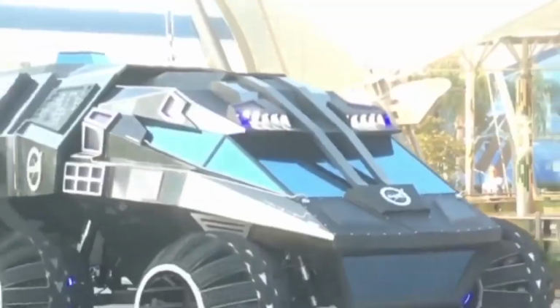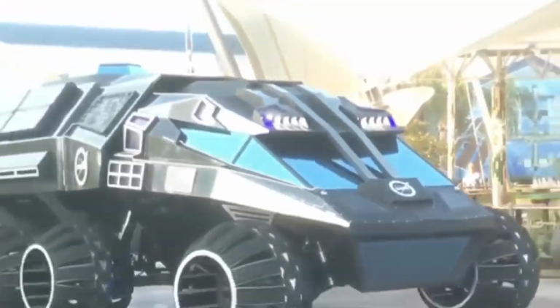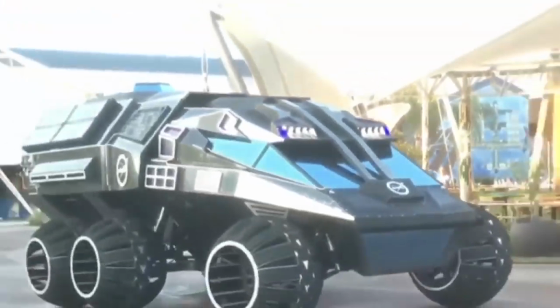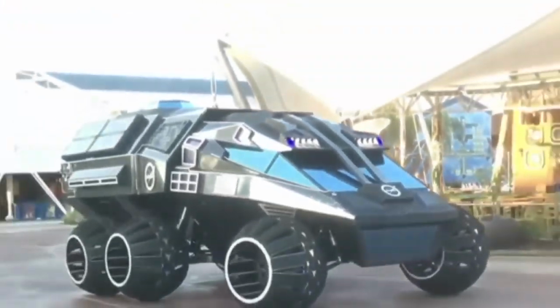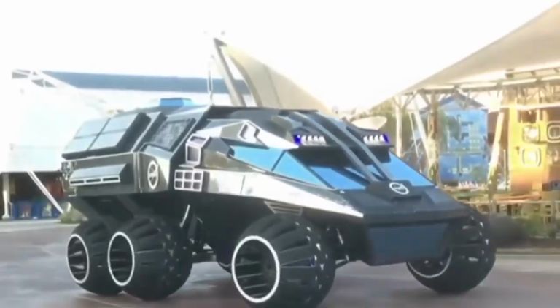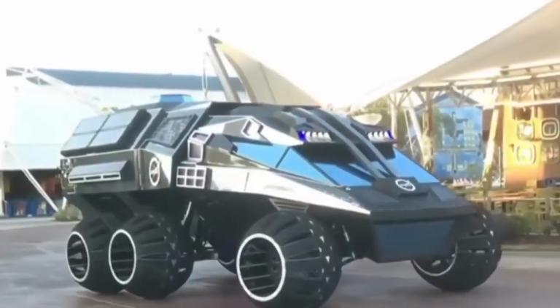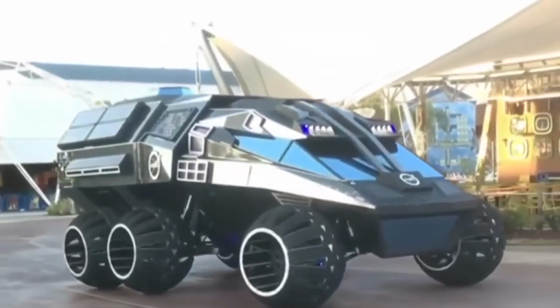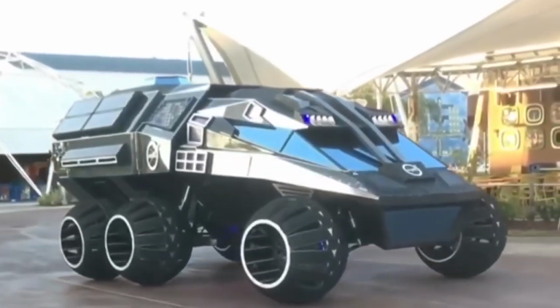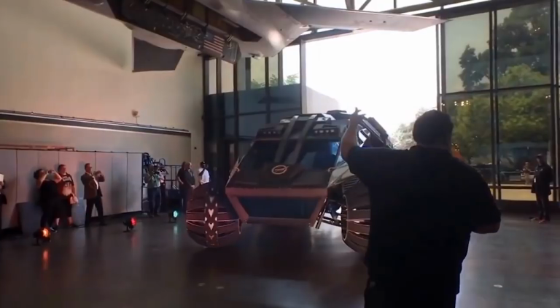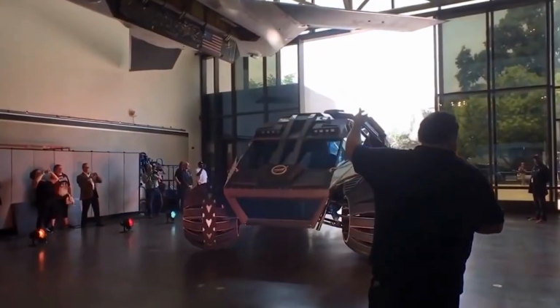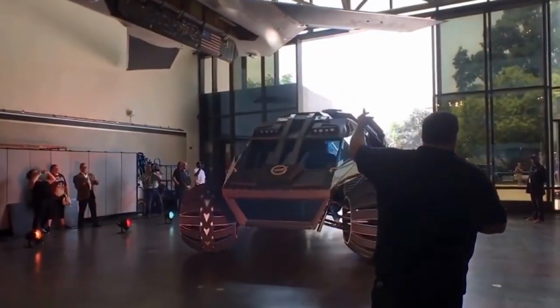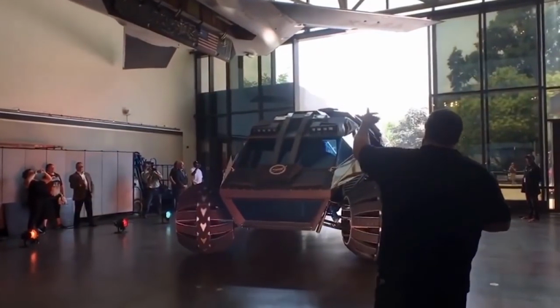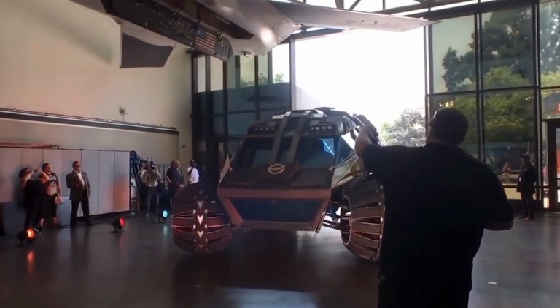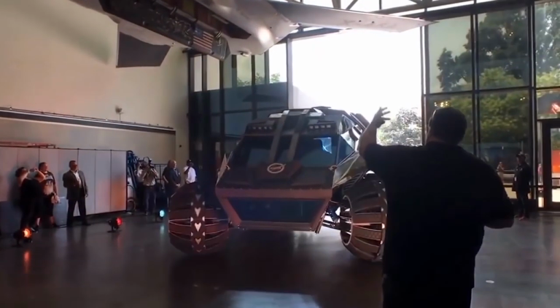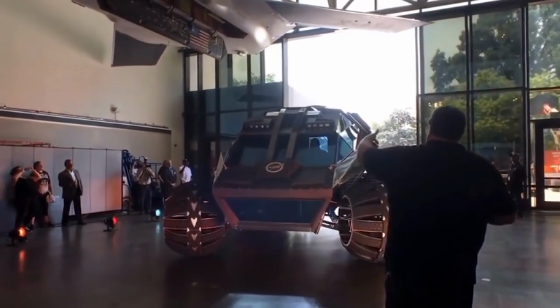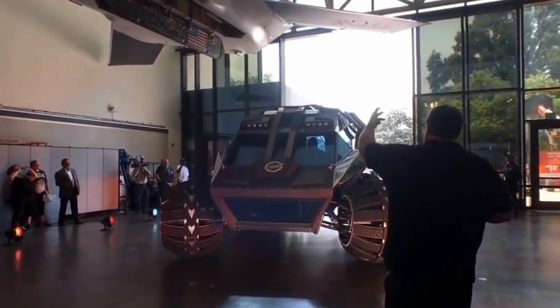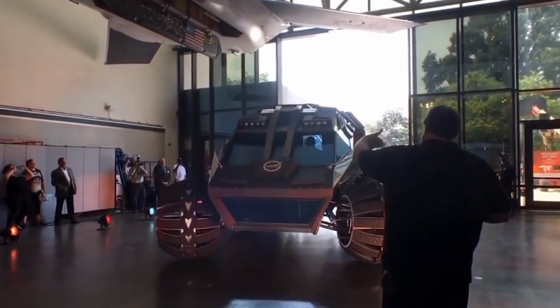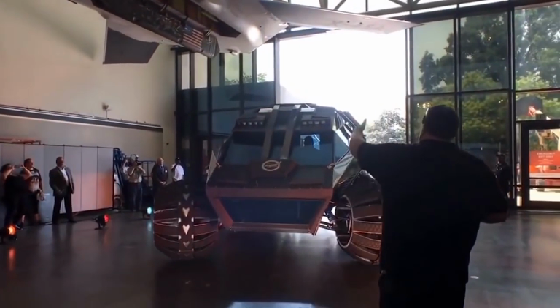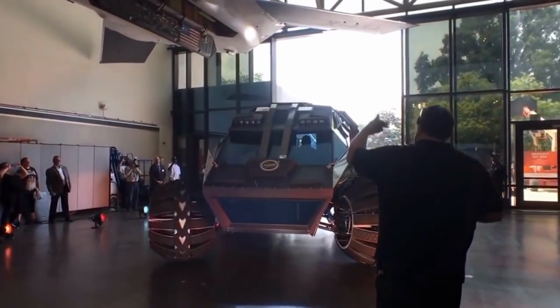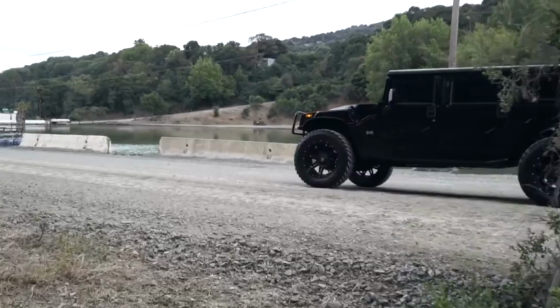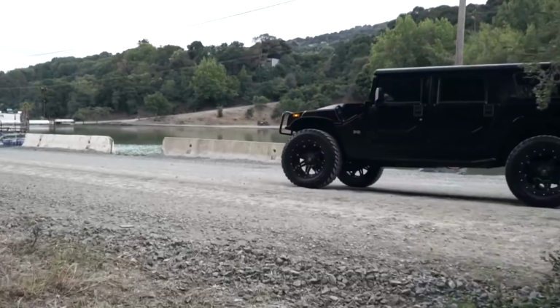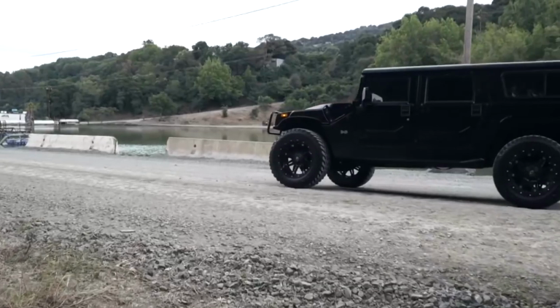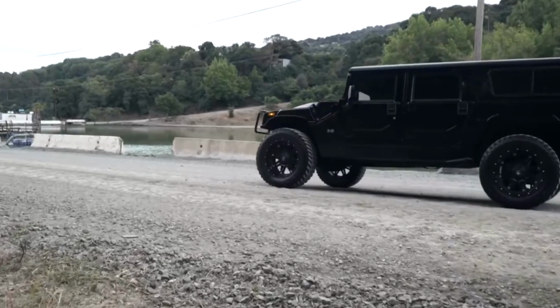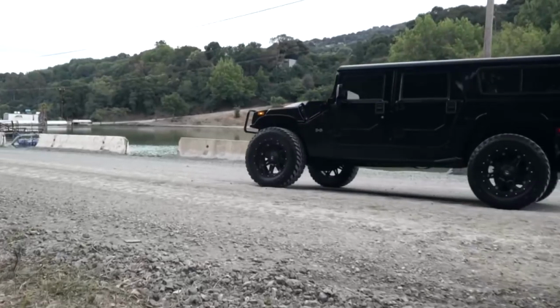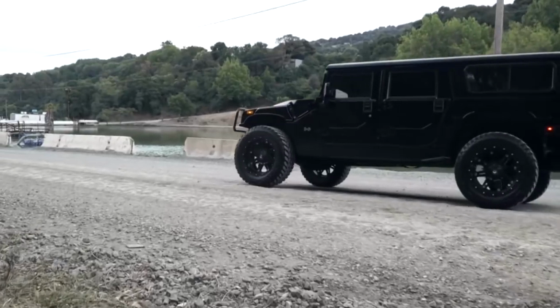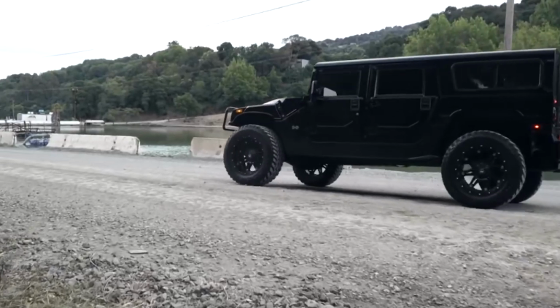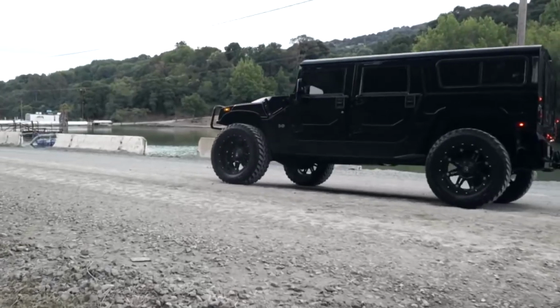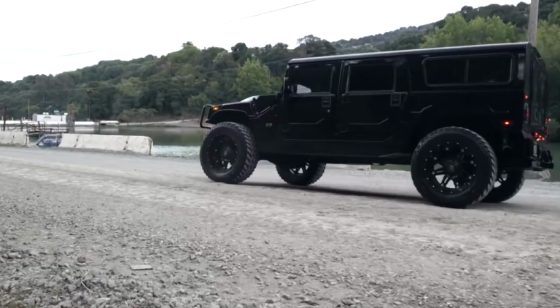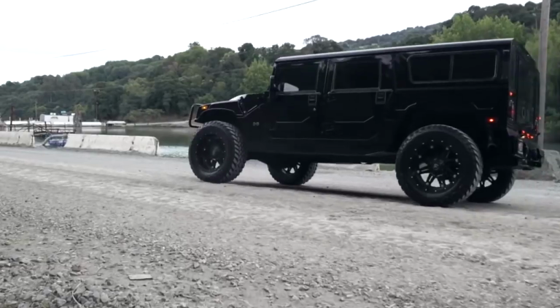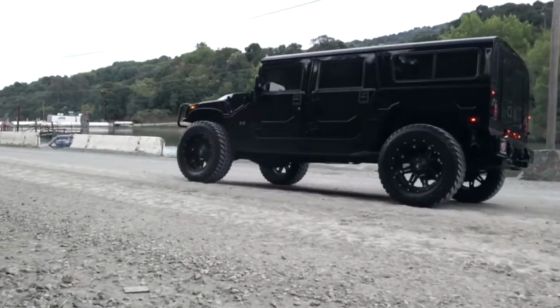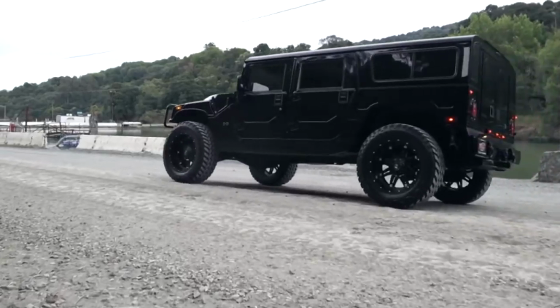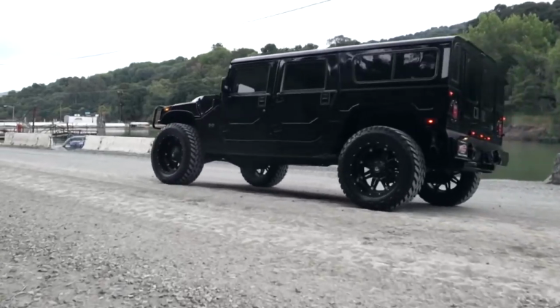Hey there, viewers. We're glad you could join us for this special video today. Thanks so much for being here. Do you love vehicles as much as we do?